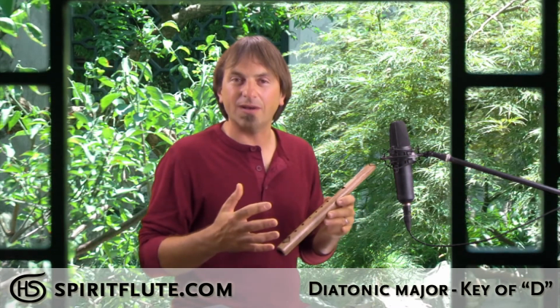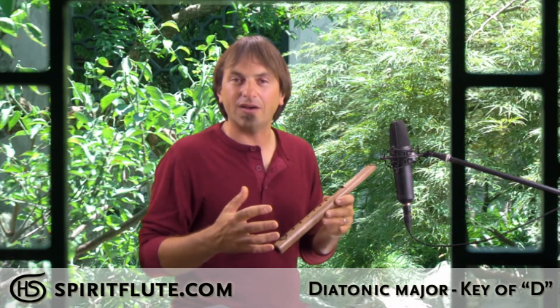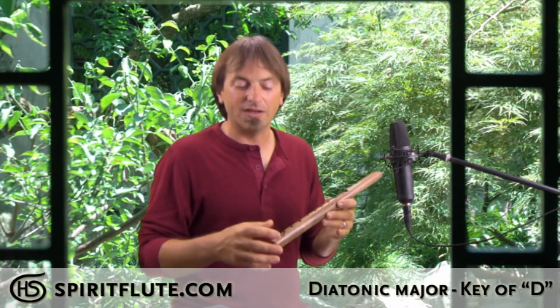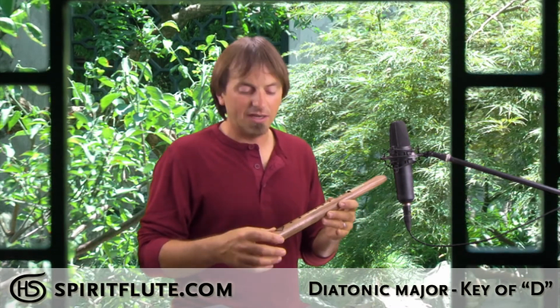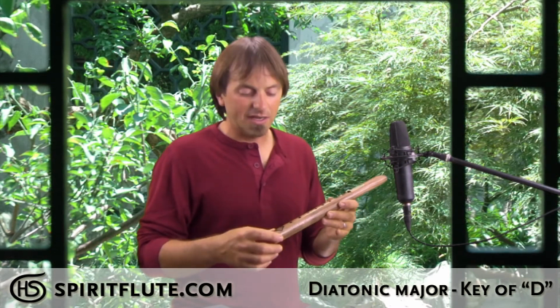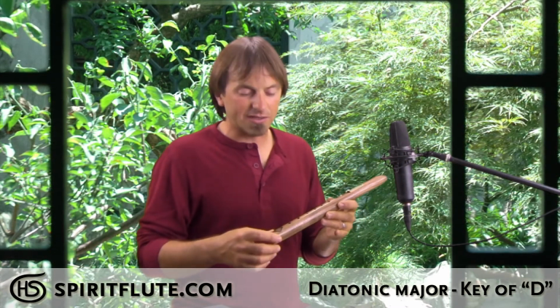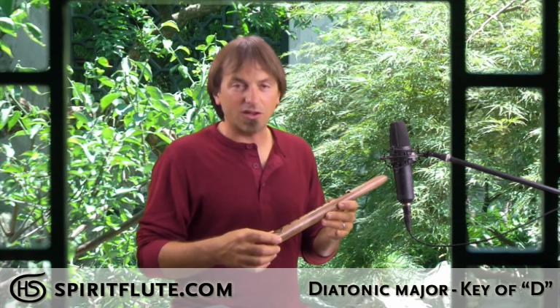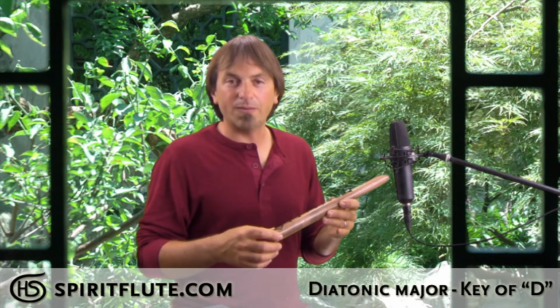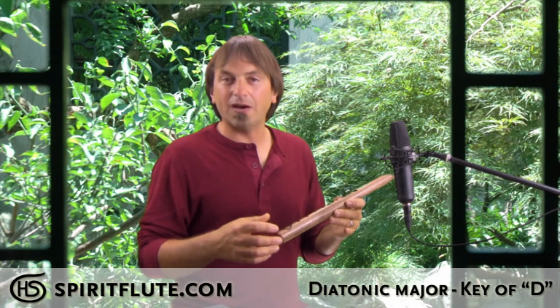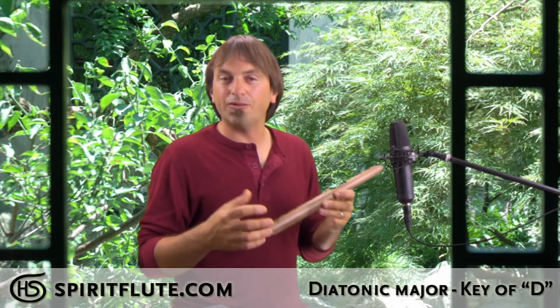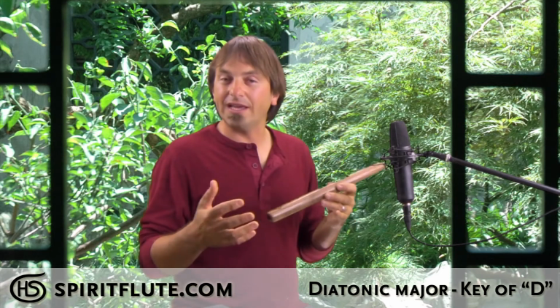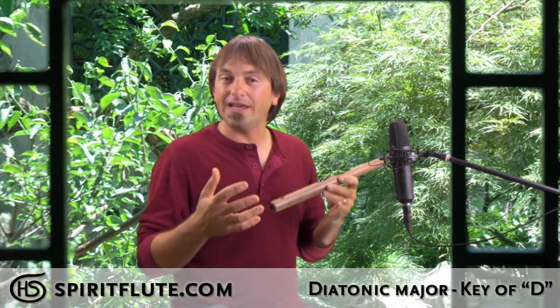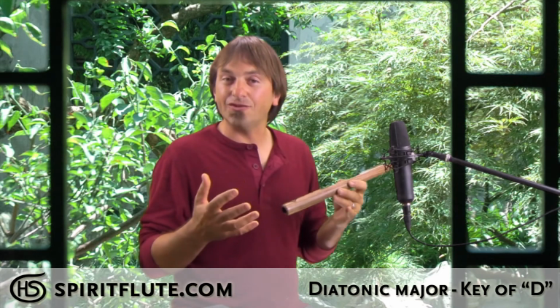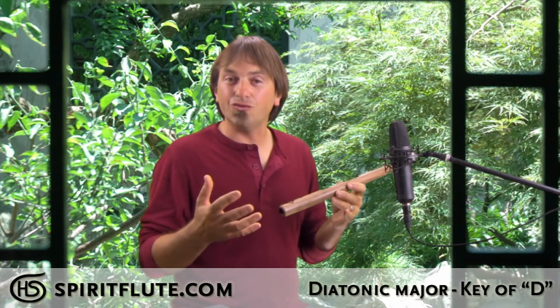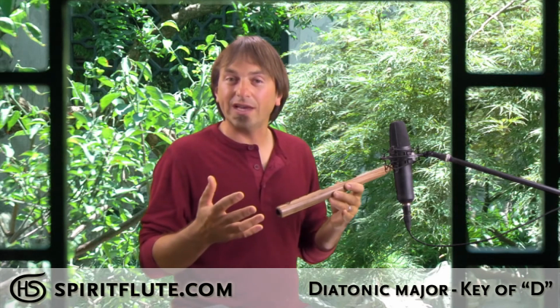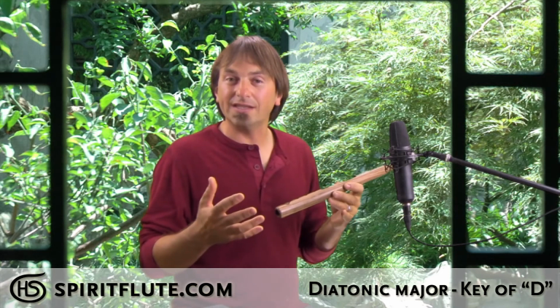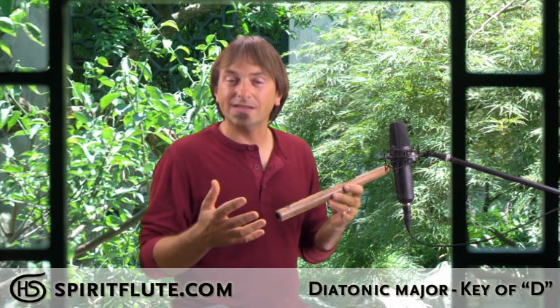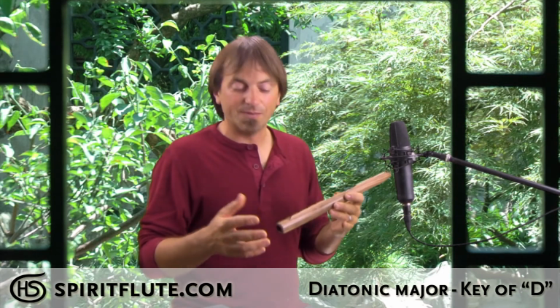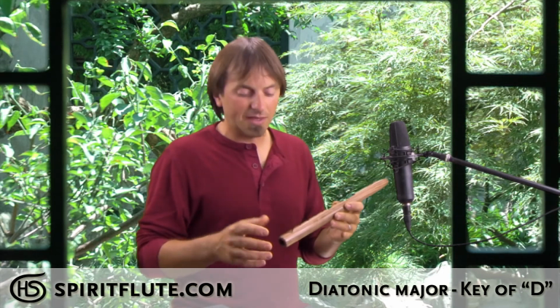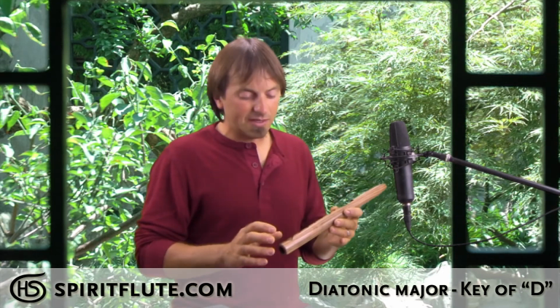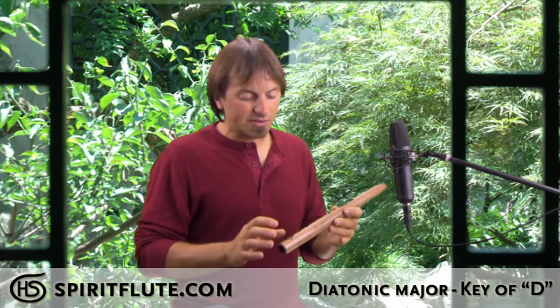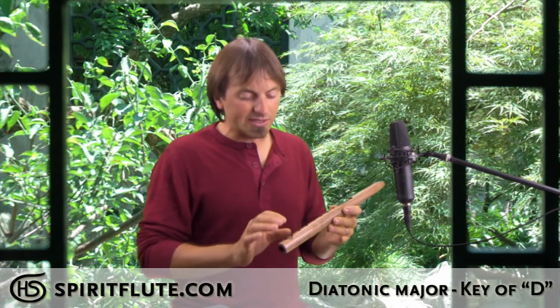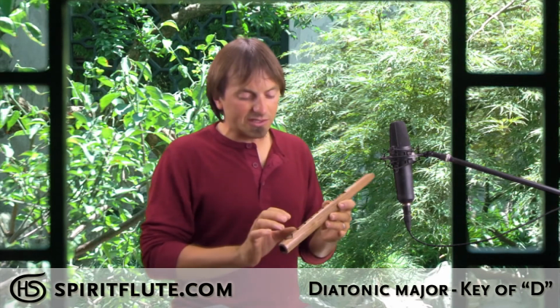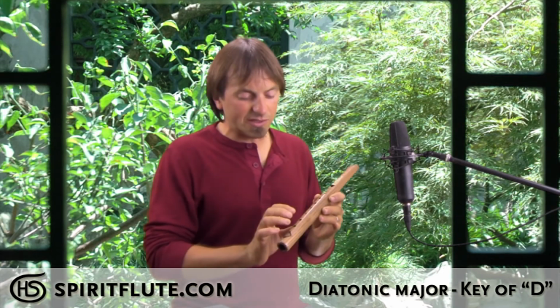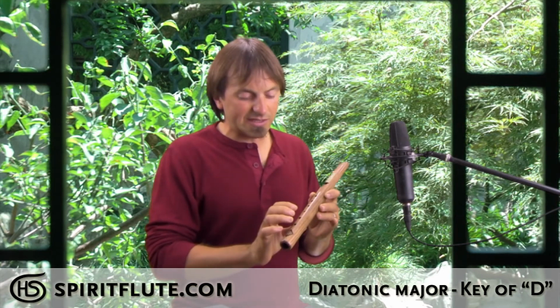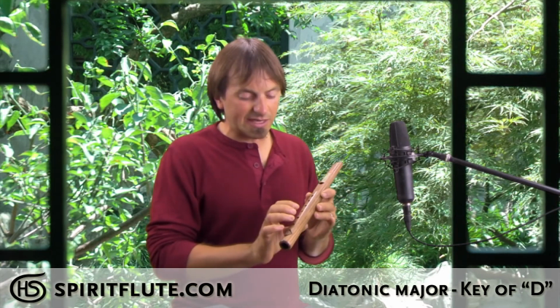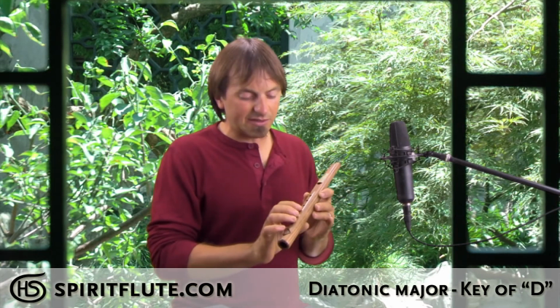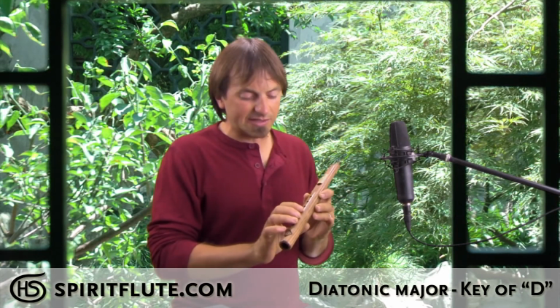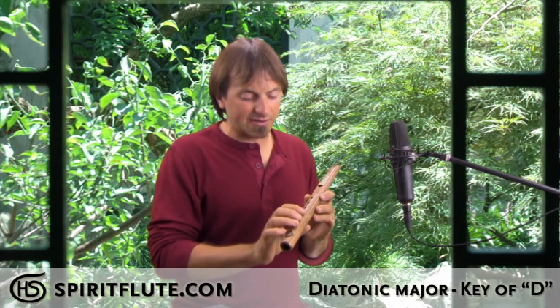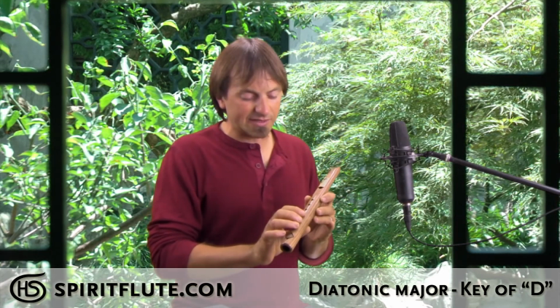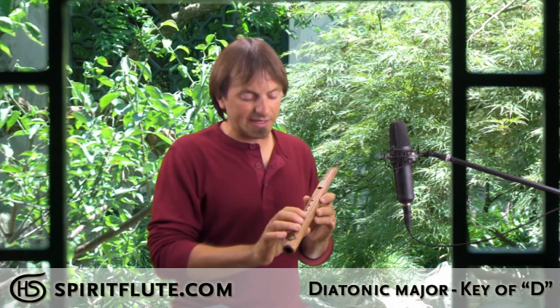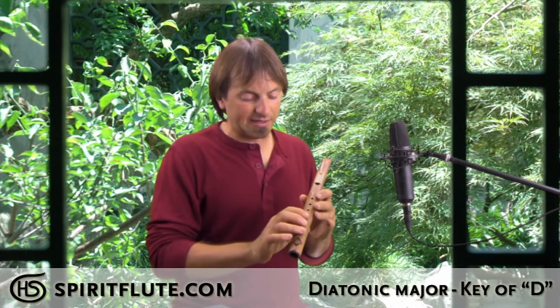And really, that's what playing different scales is all about — it's all about playing in new ways. So this is what the scale sounds like.